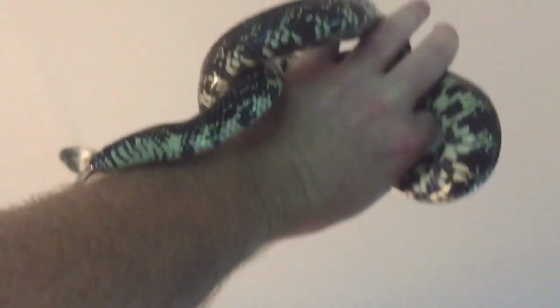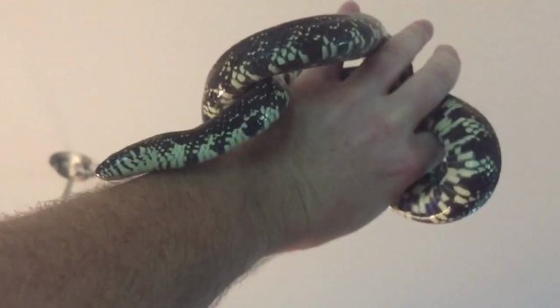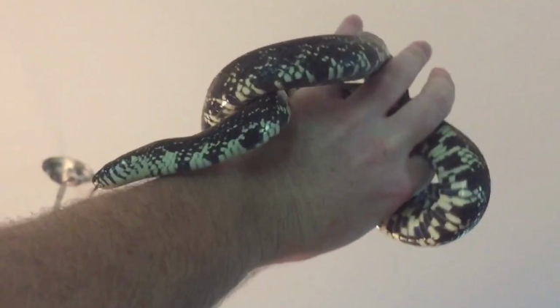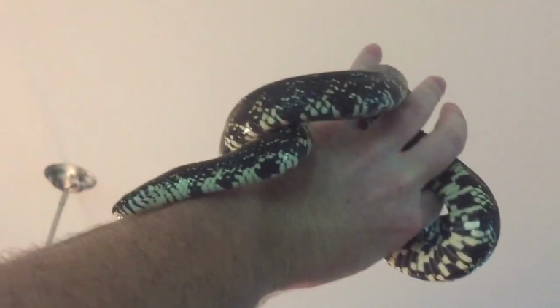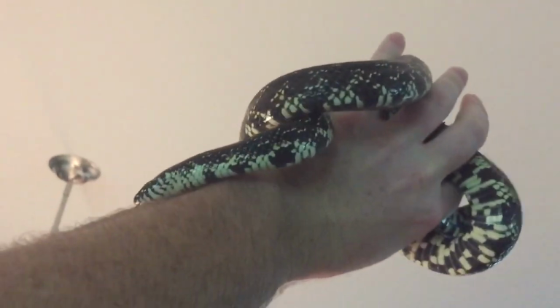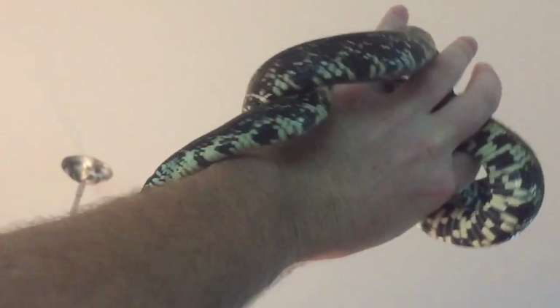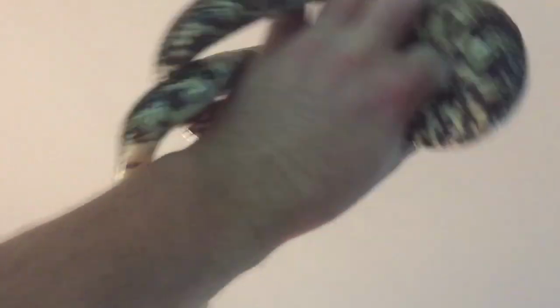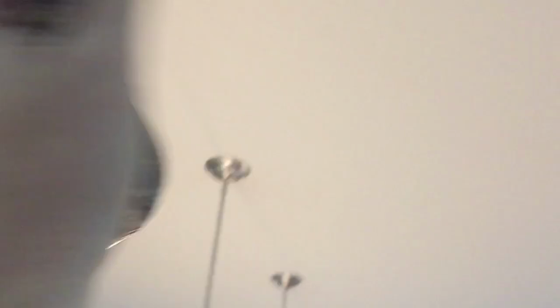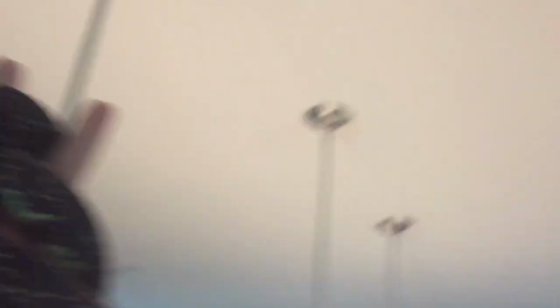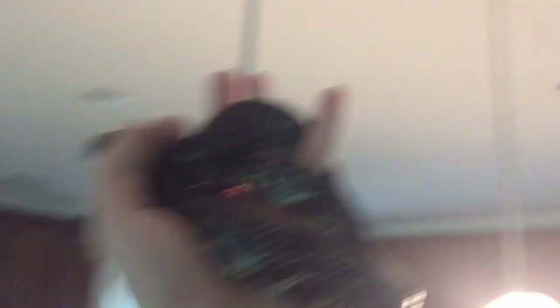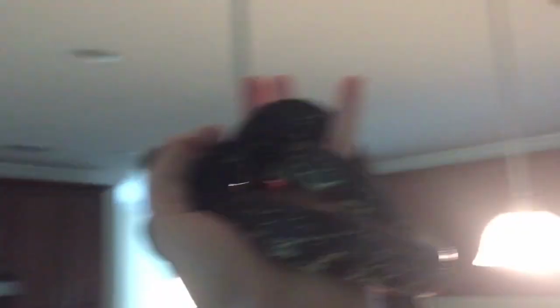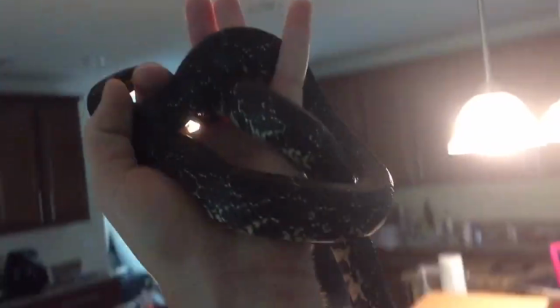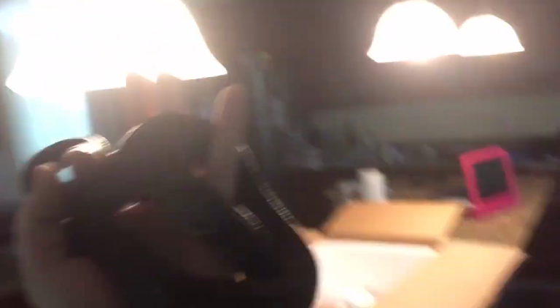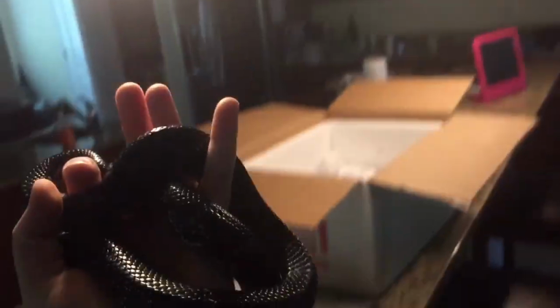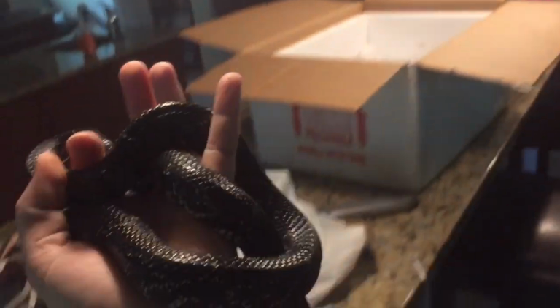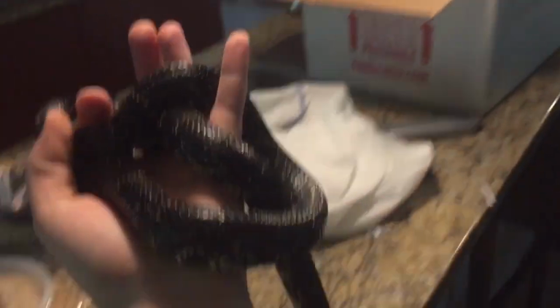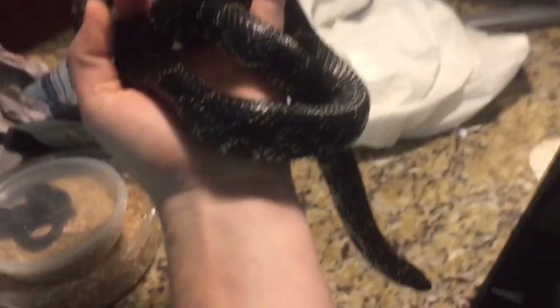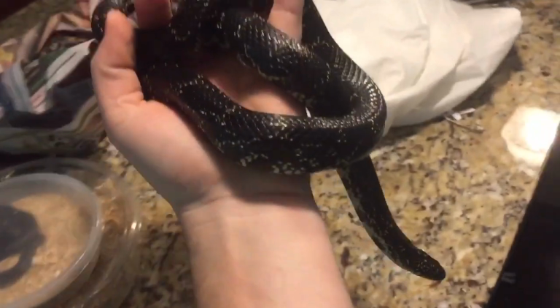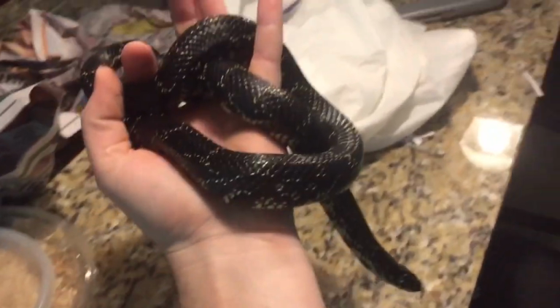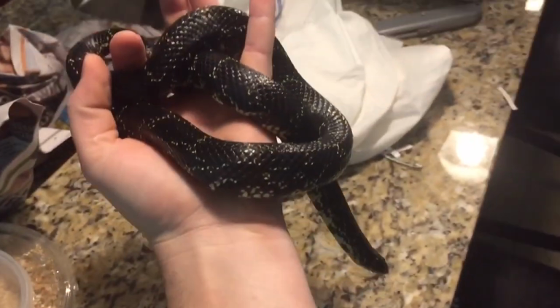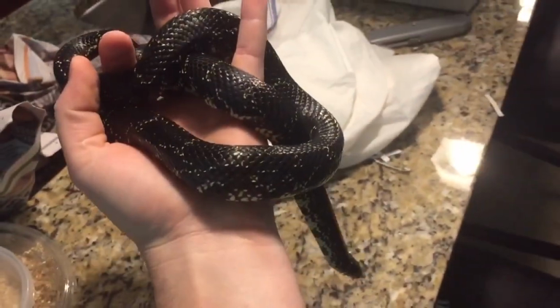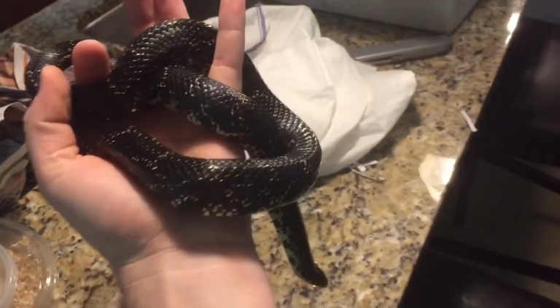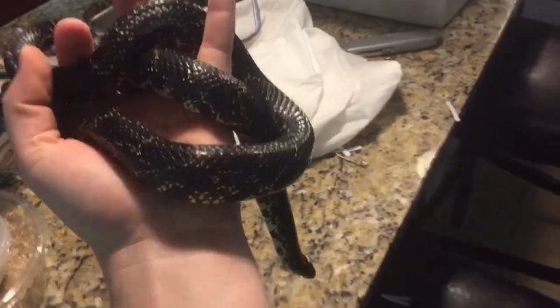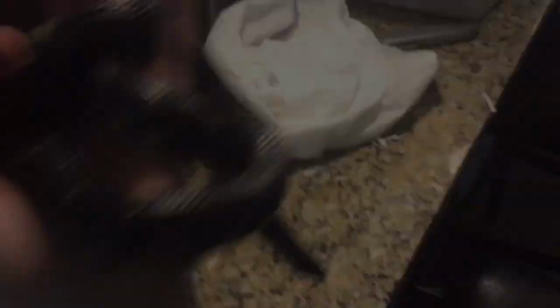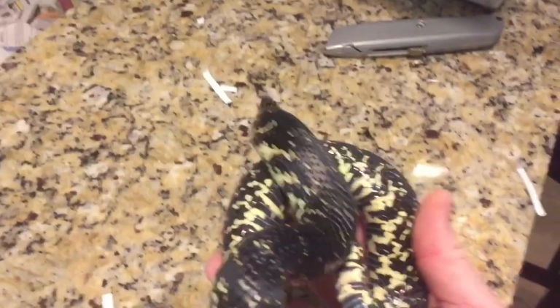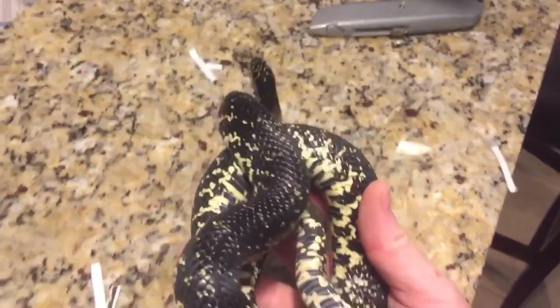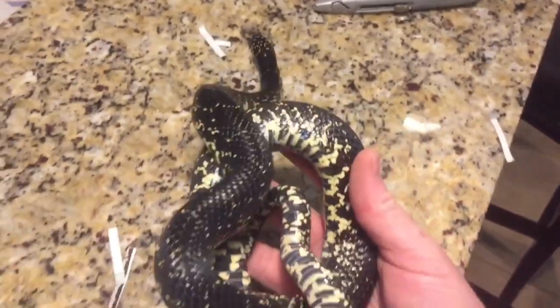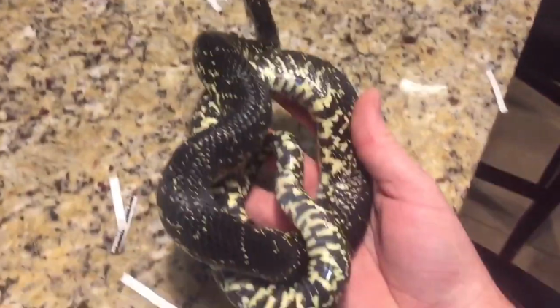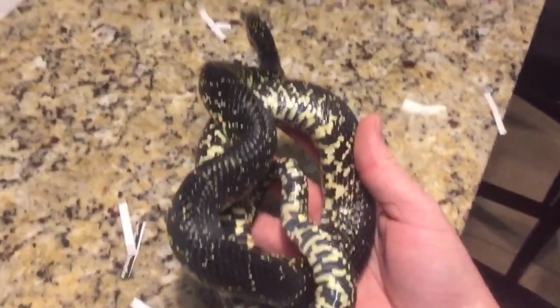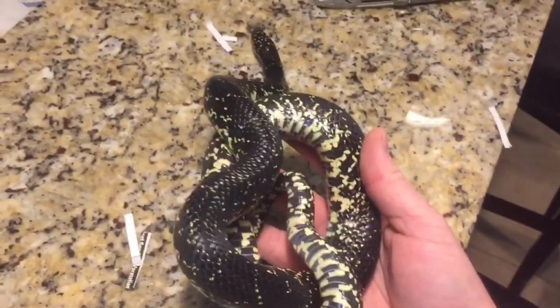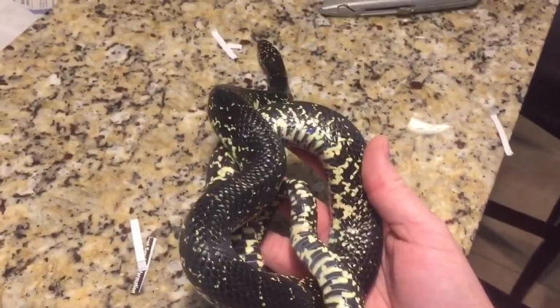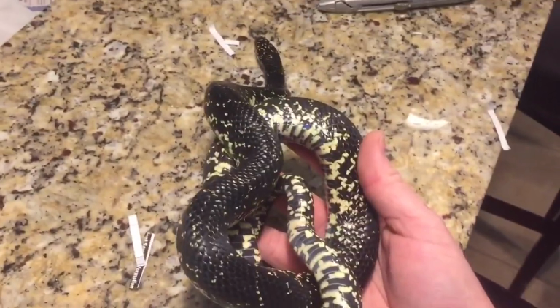Alright, let's check out your boyfriend. Ta-da!